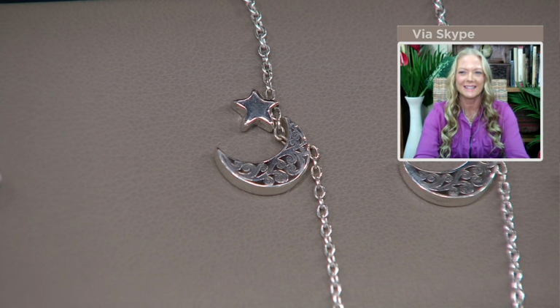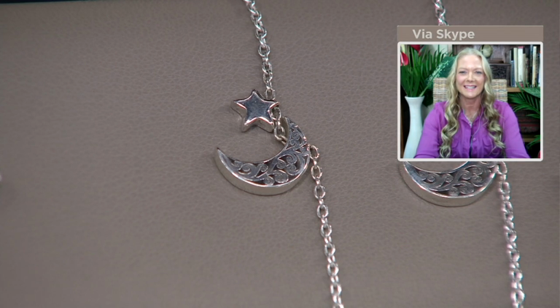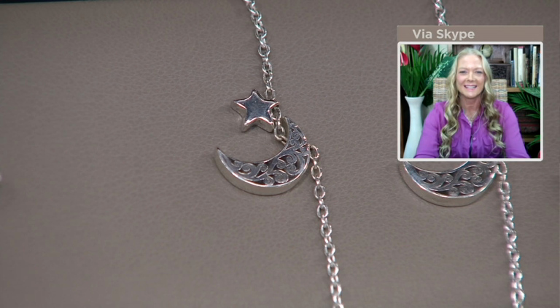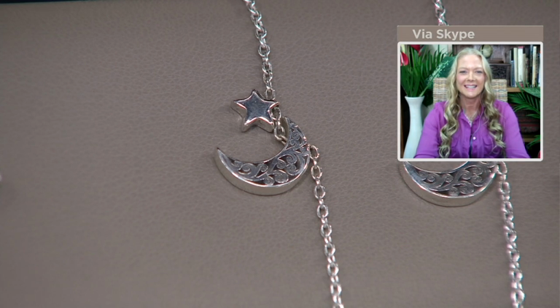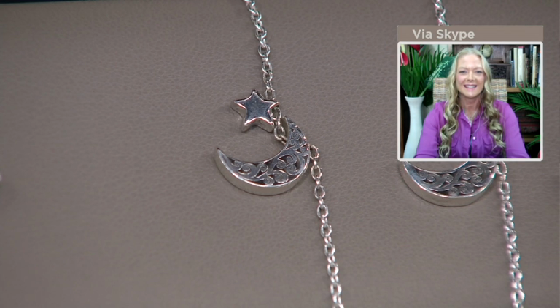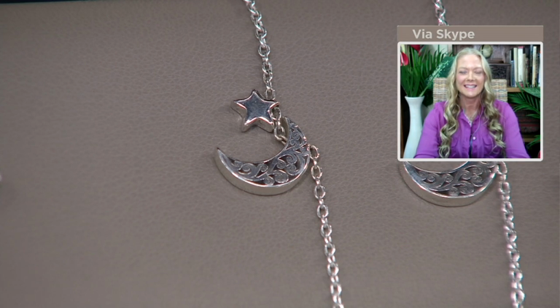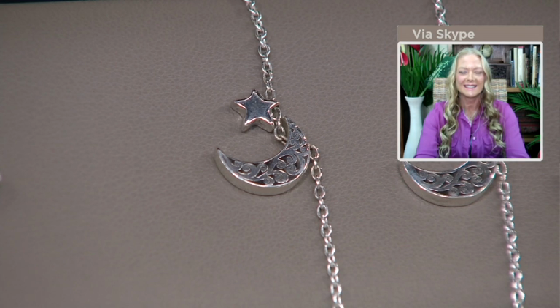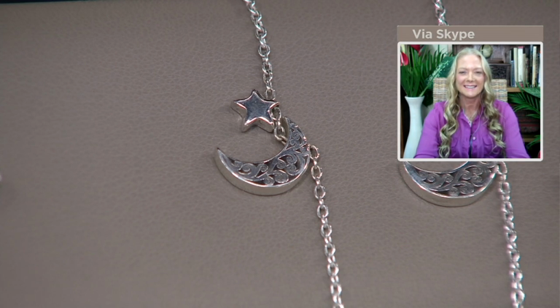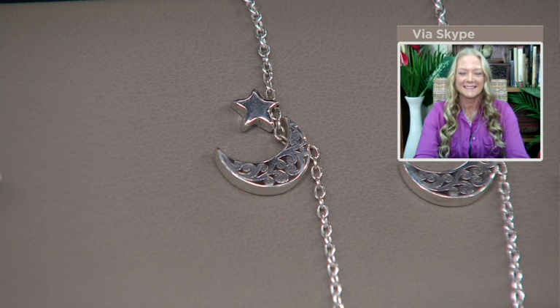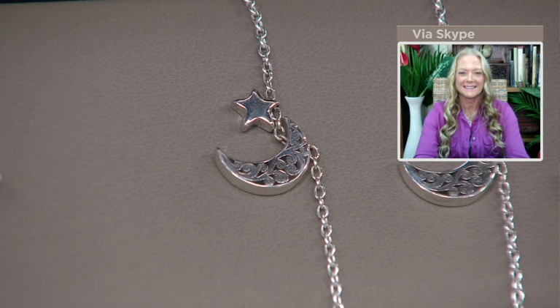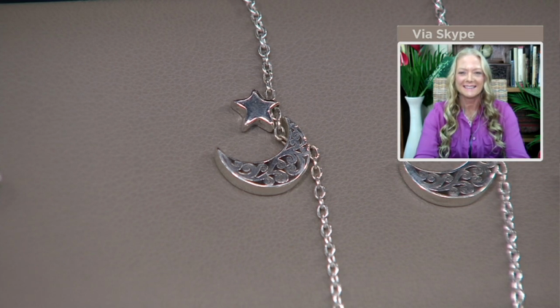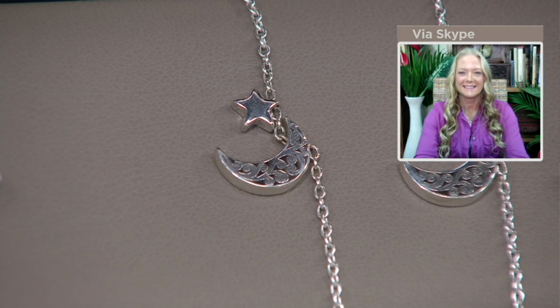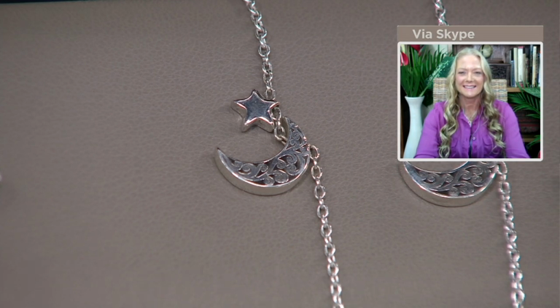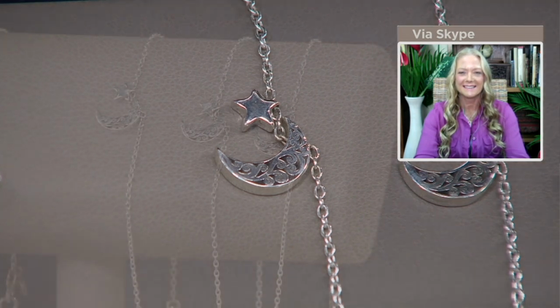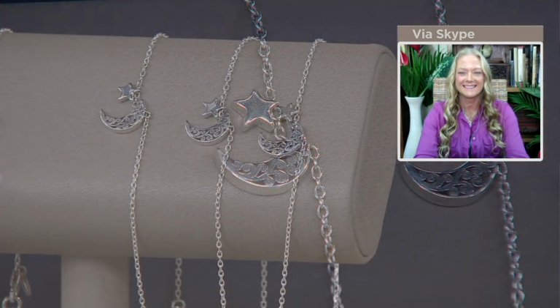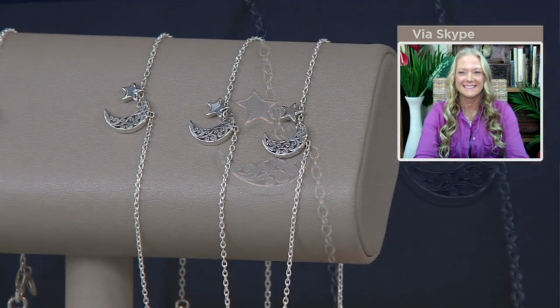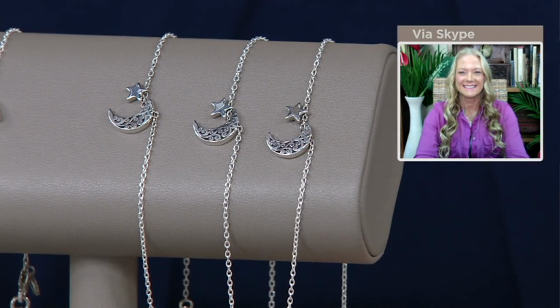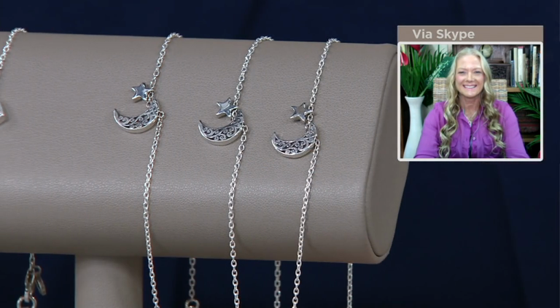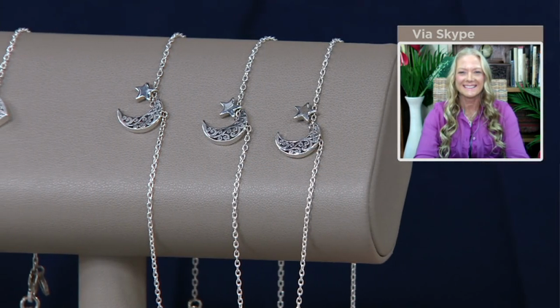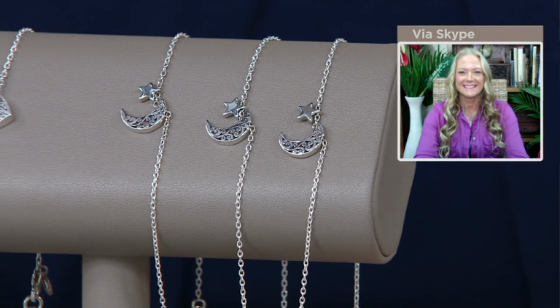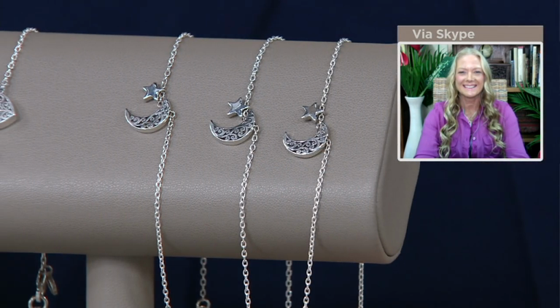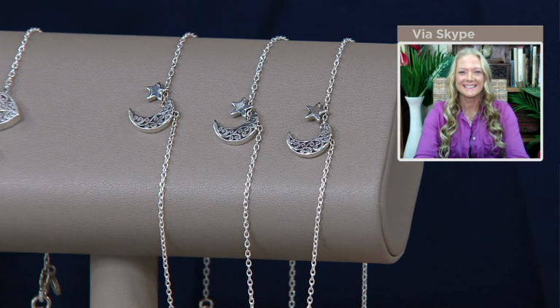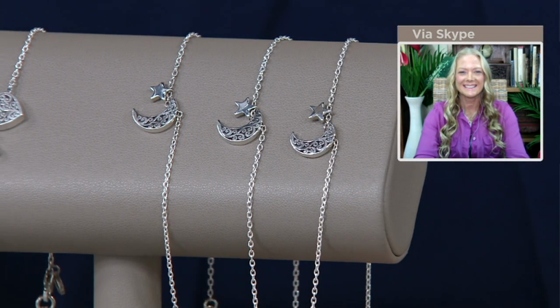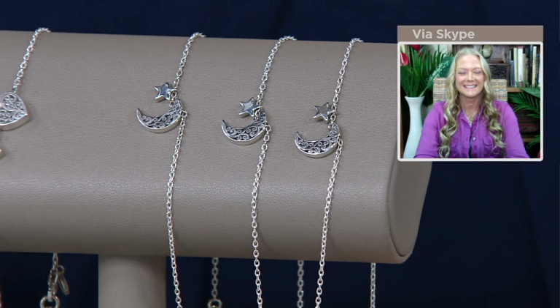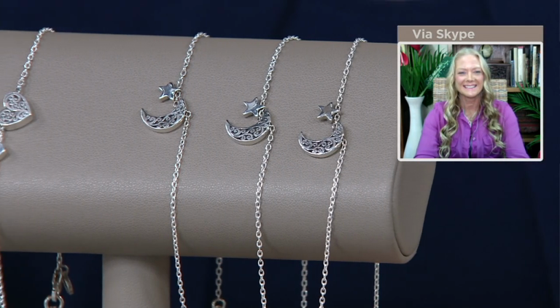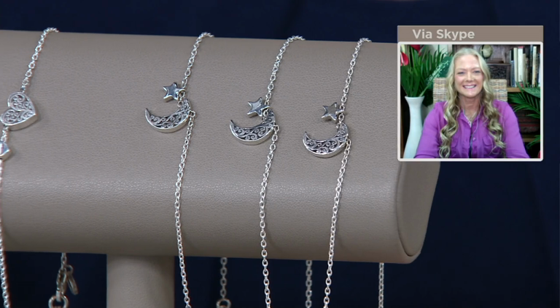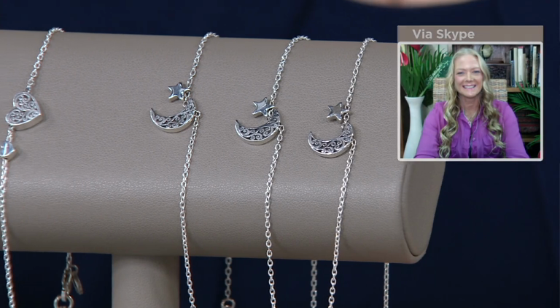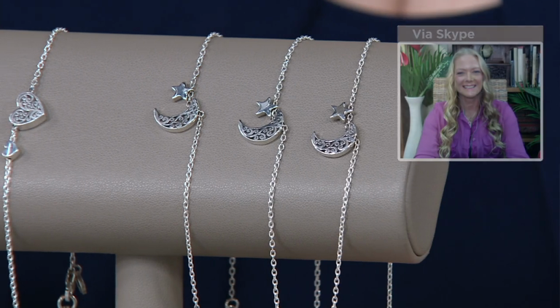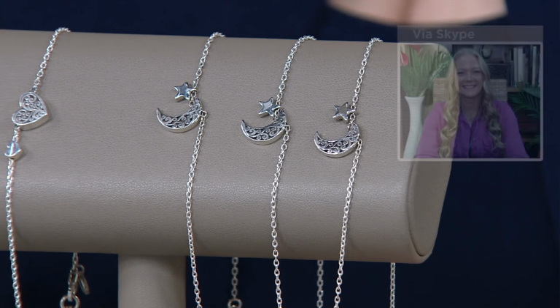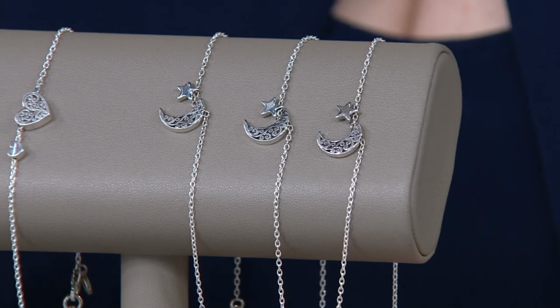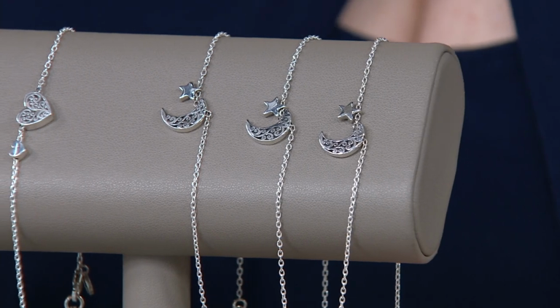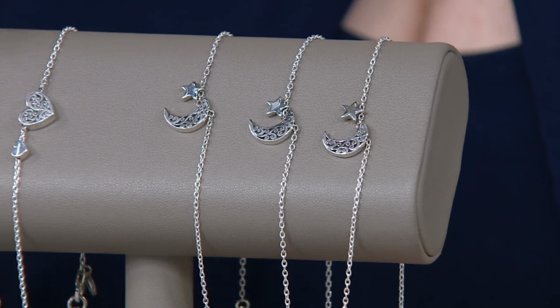And yet it's less than $45, which is absolutely incredible, especially when we're talking sterling silver.